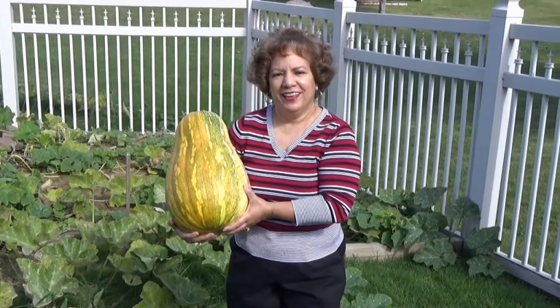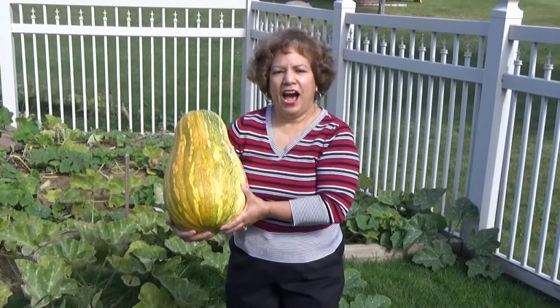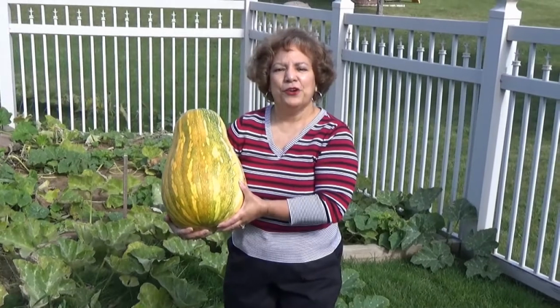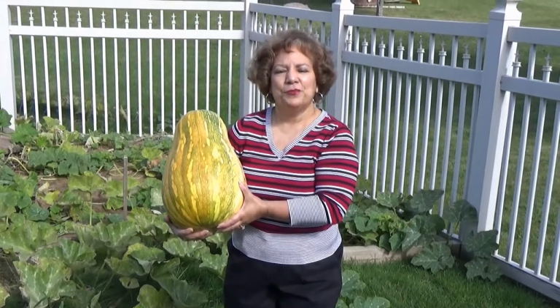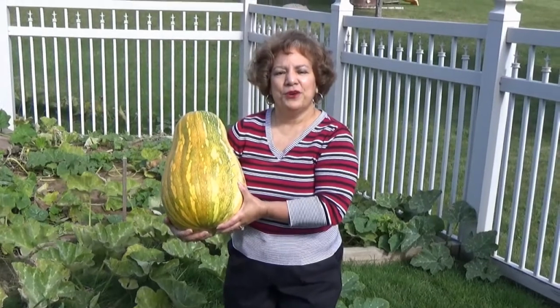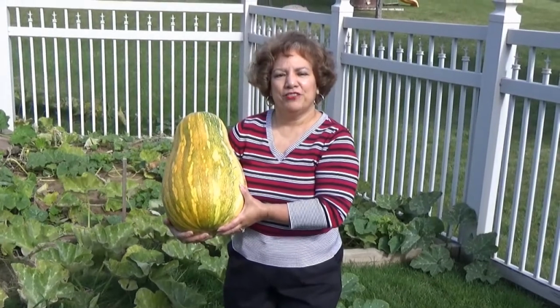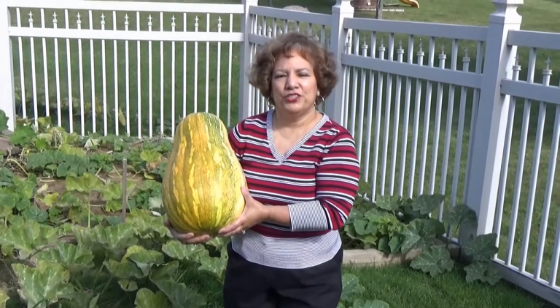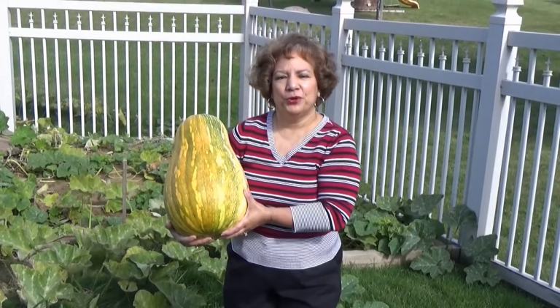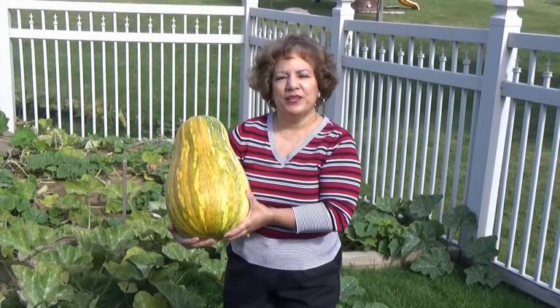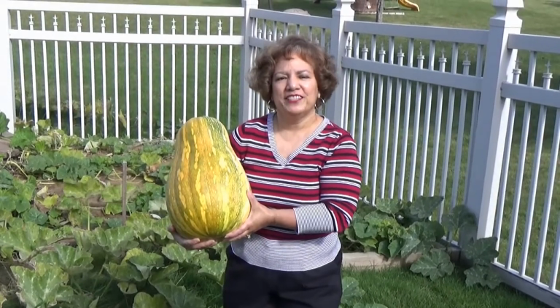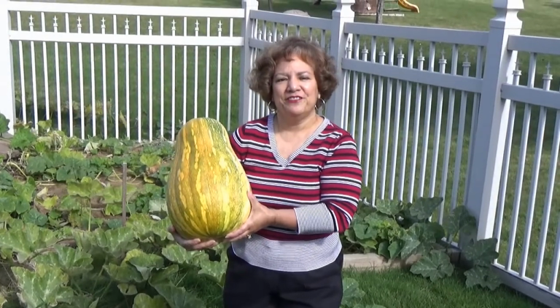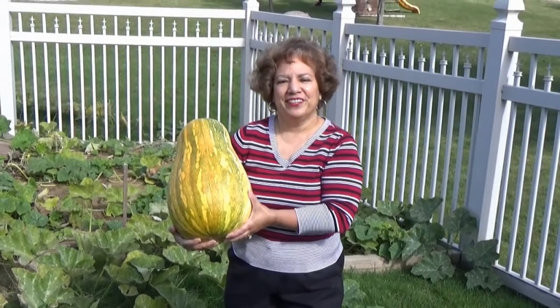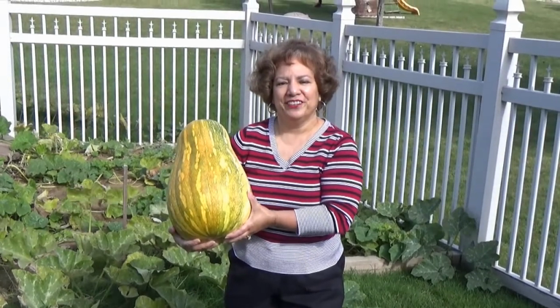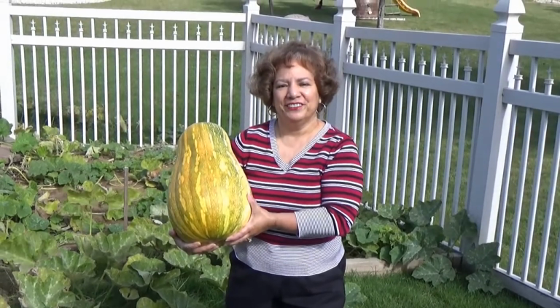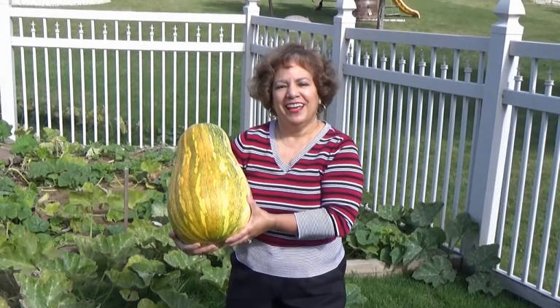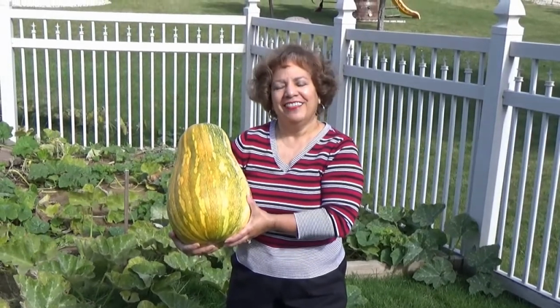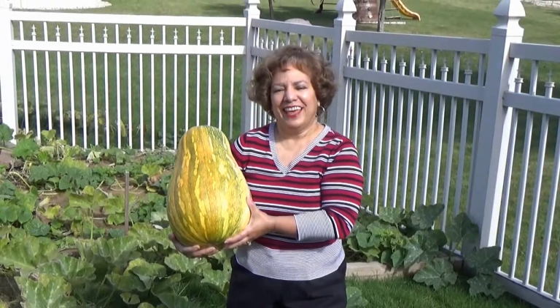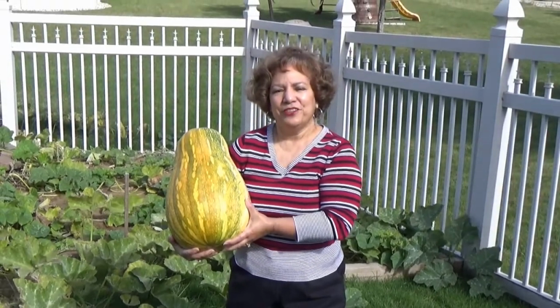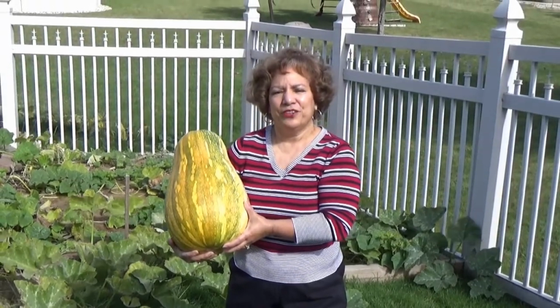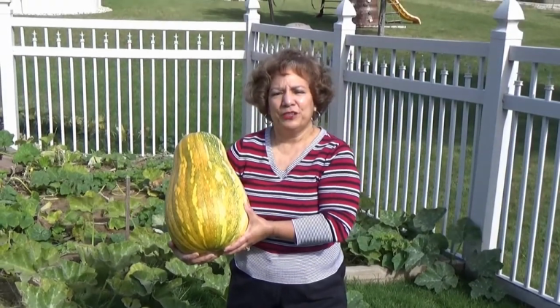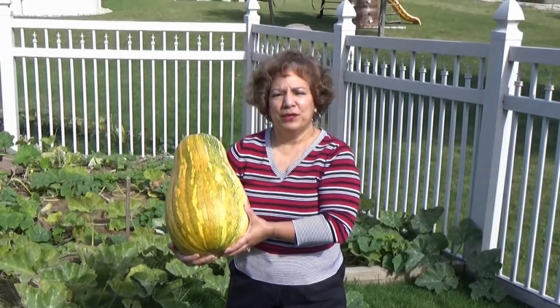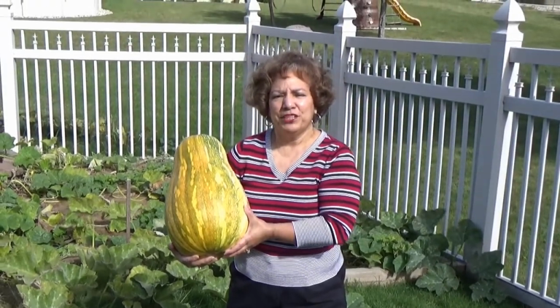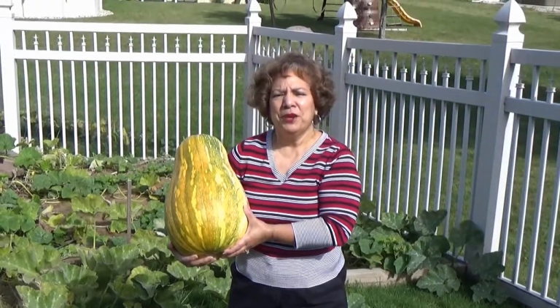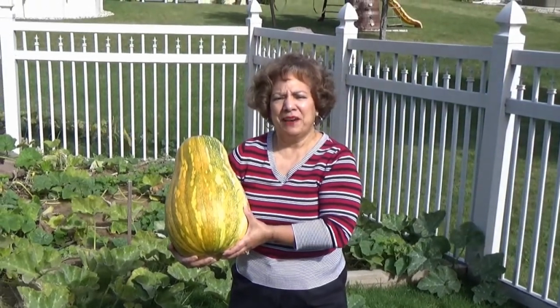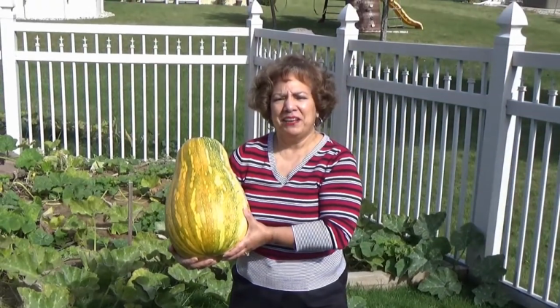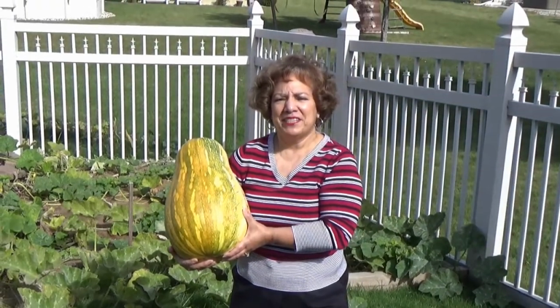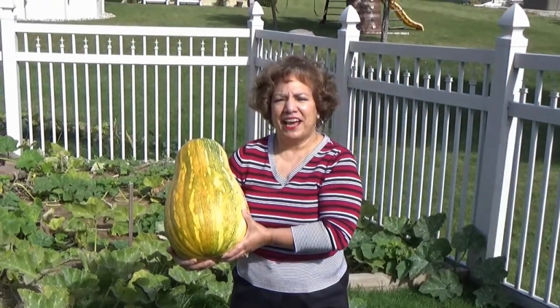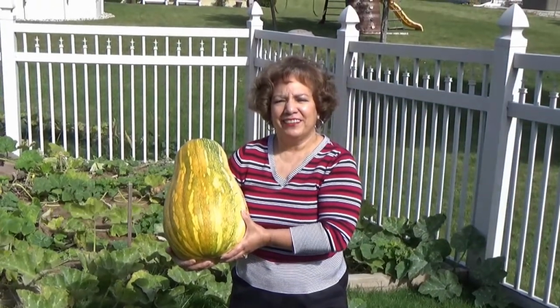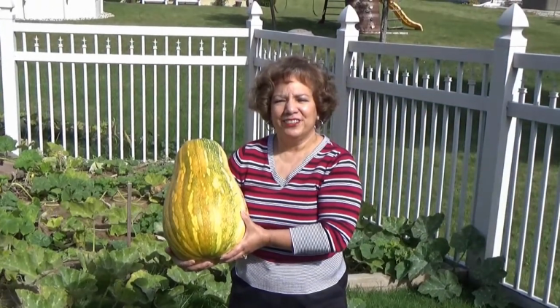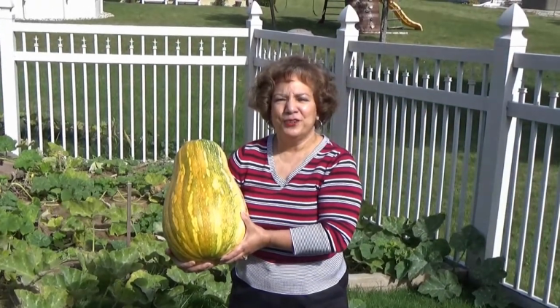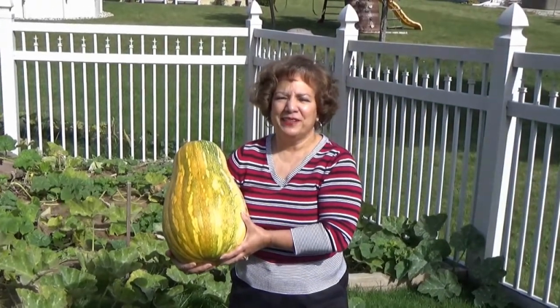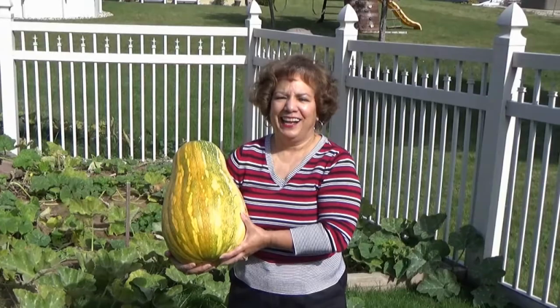I hope you have enjoyed this video. Thank you very much. My name is Aida Lugo McAllister.